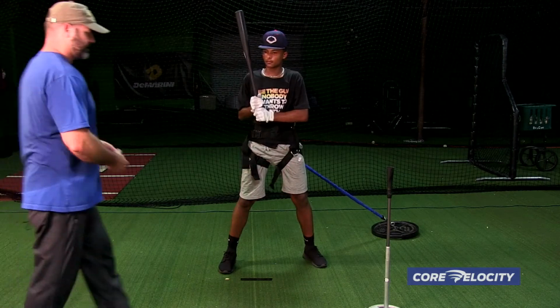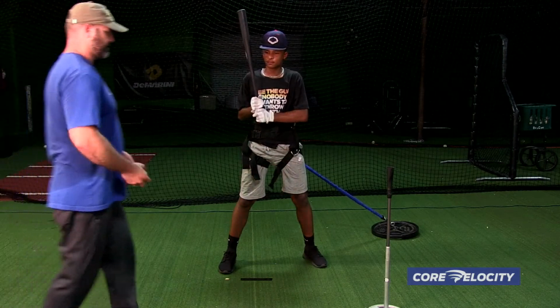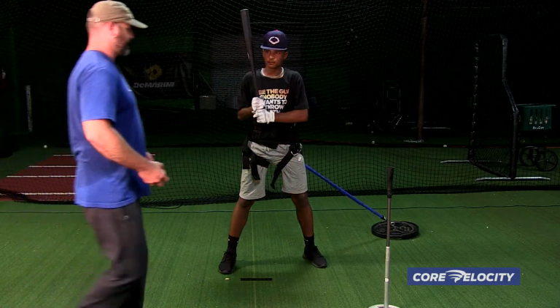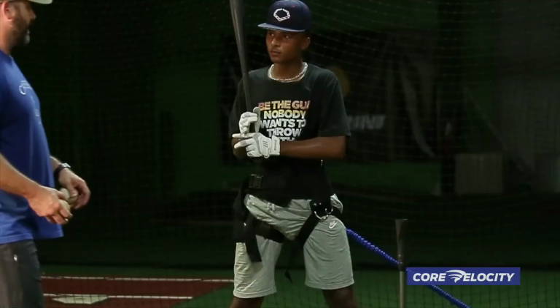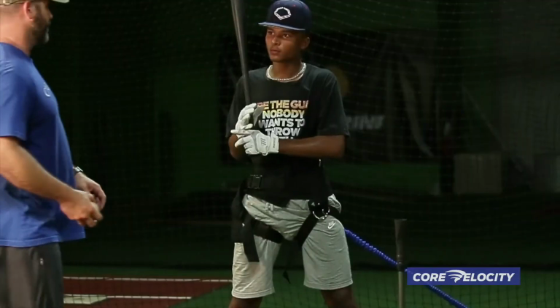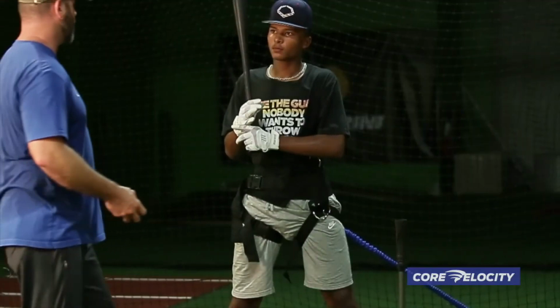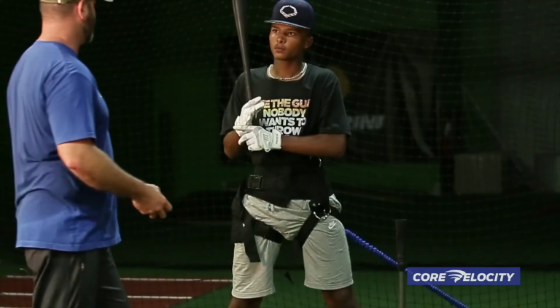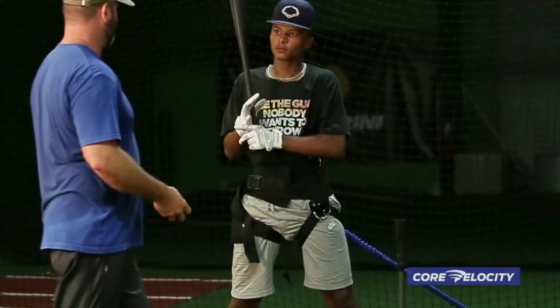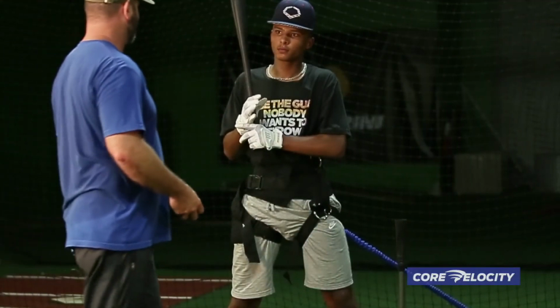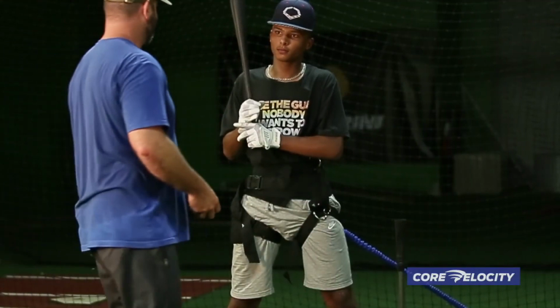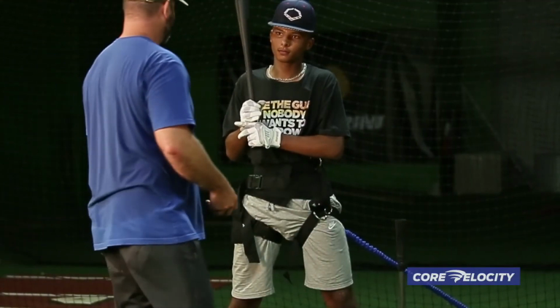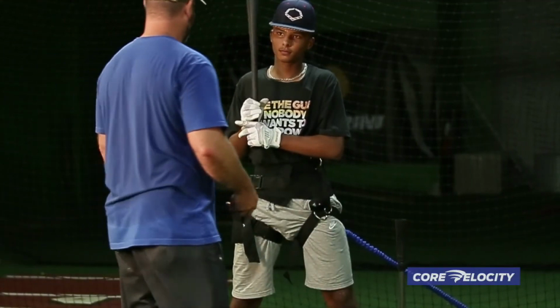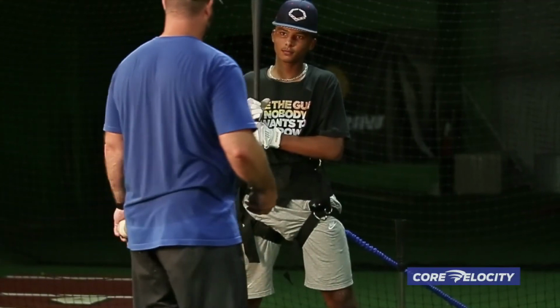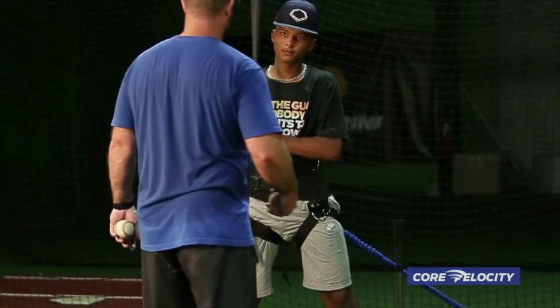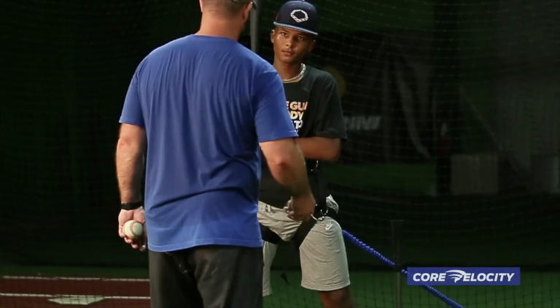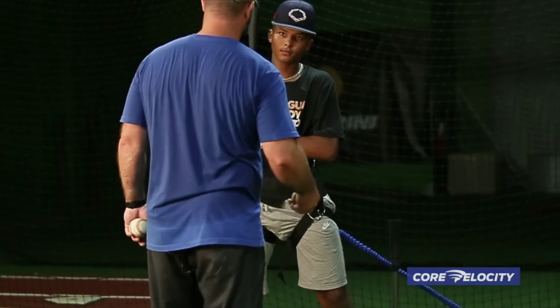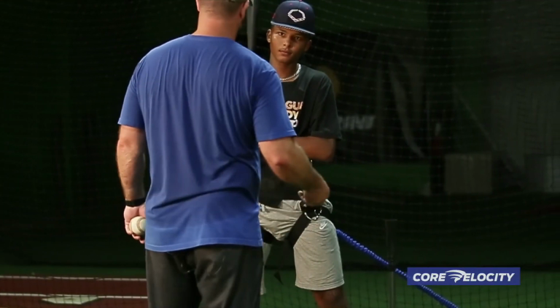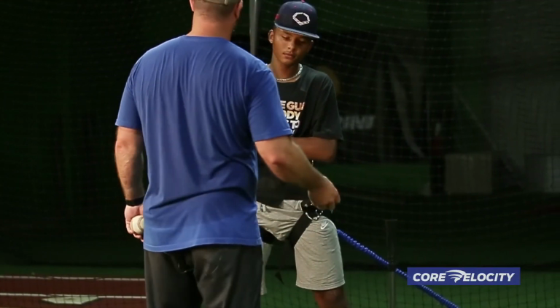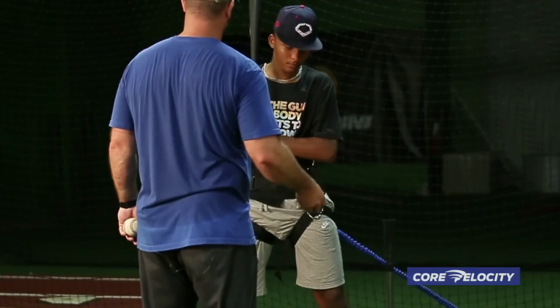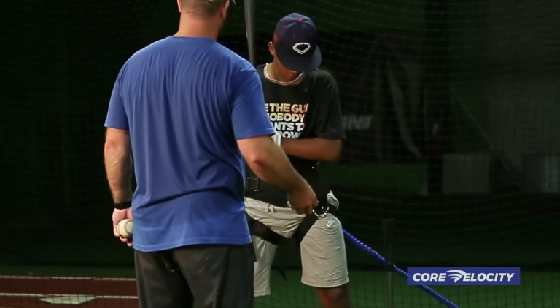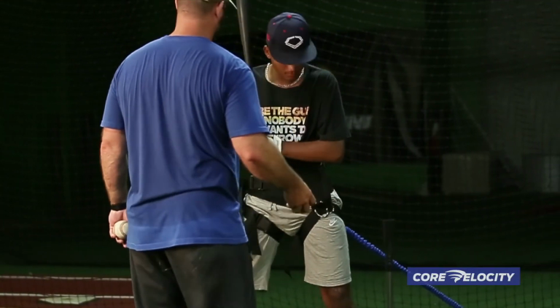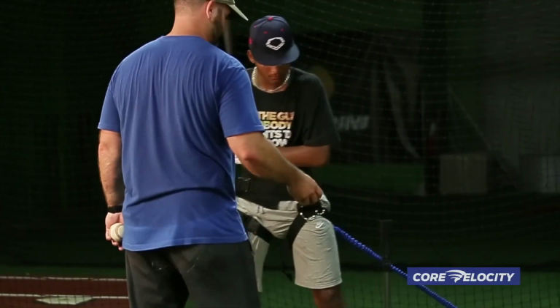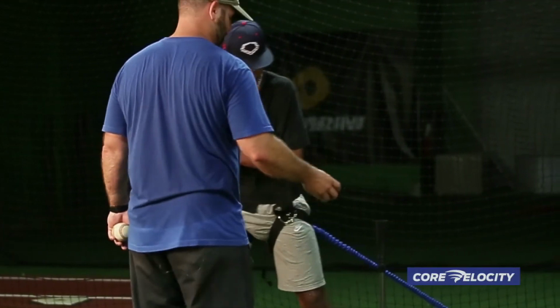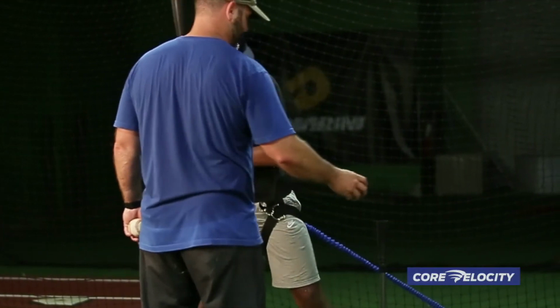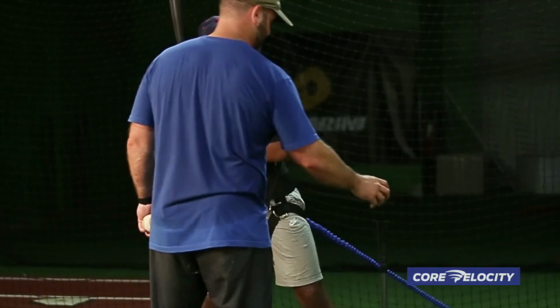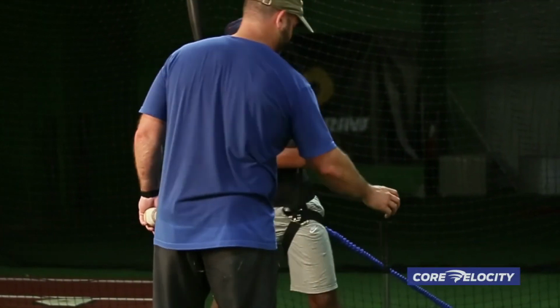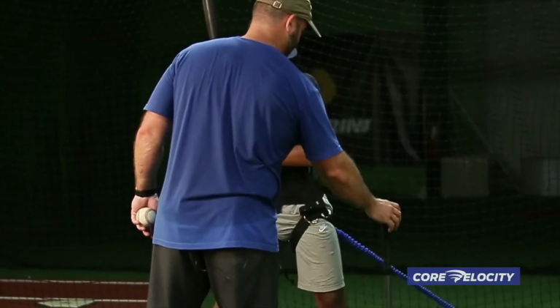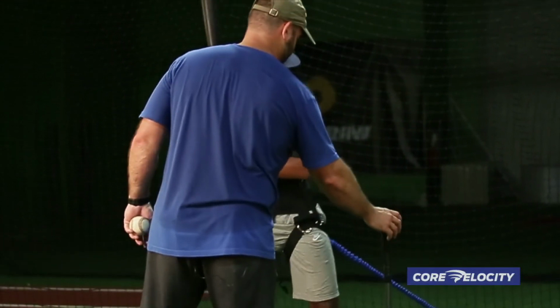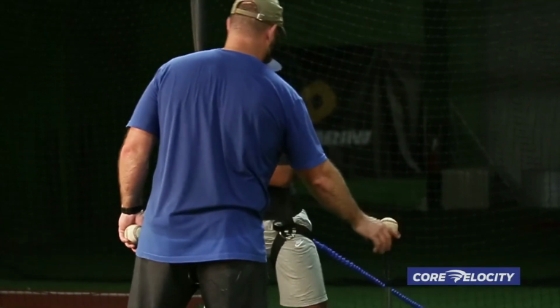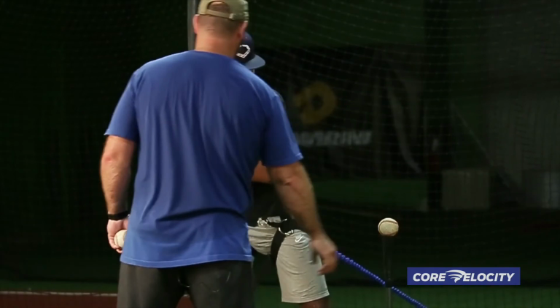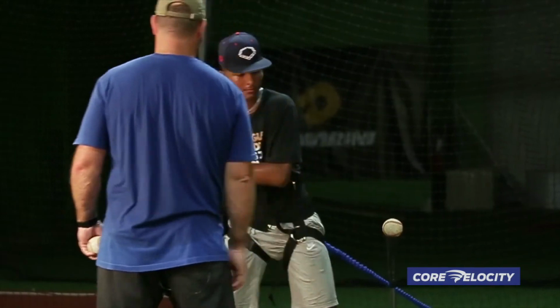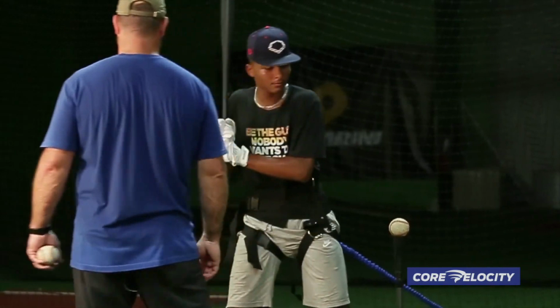Take the governor off. Give me your best bolt. Have some fun and do damage.